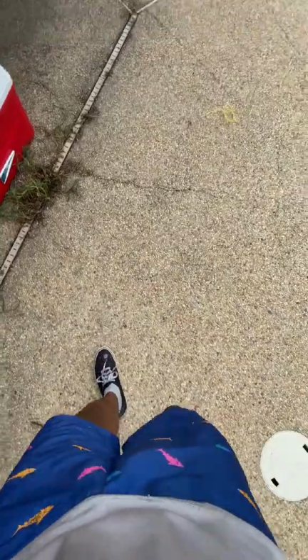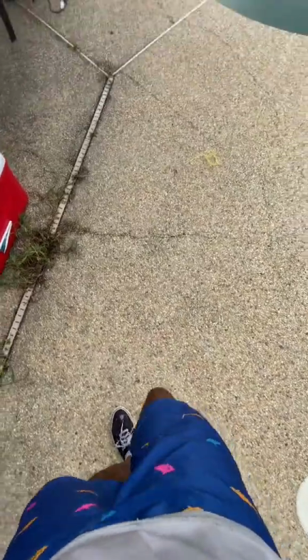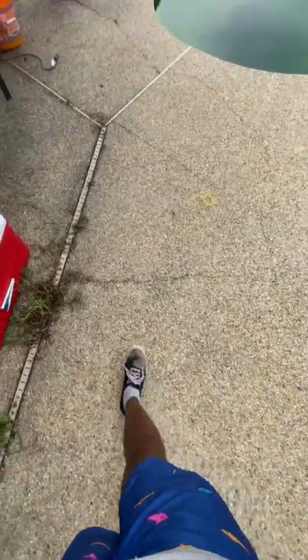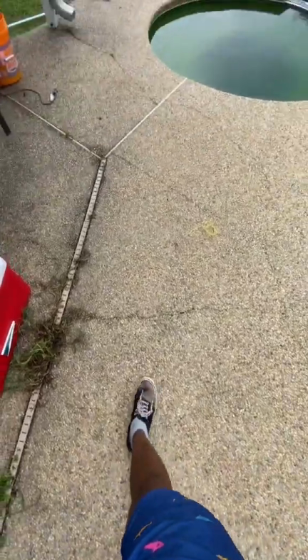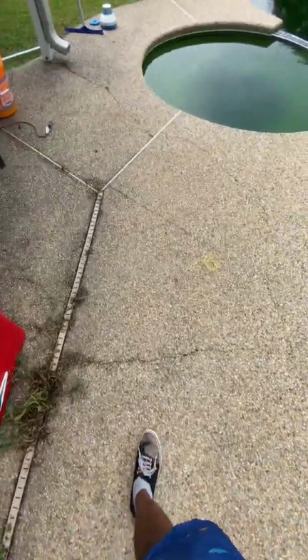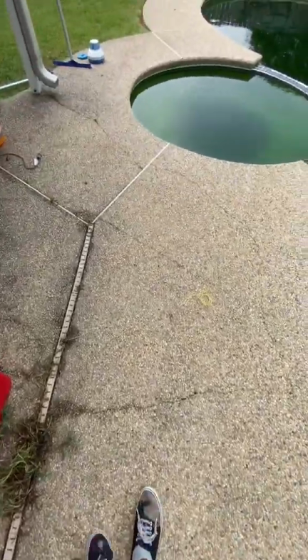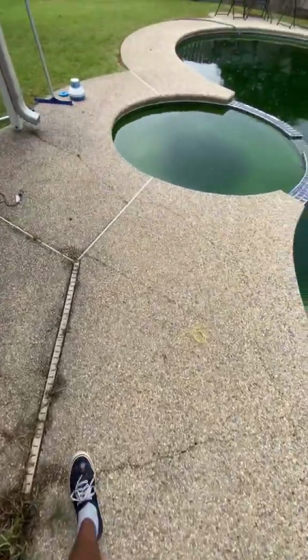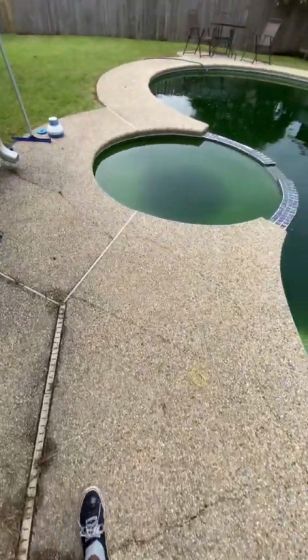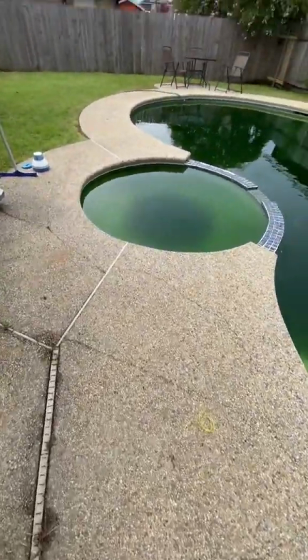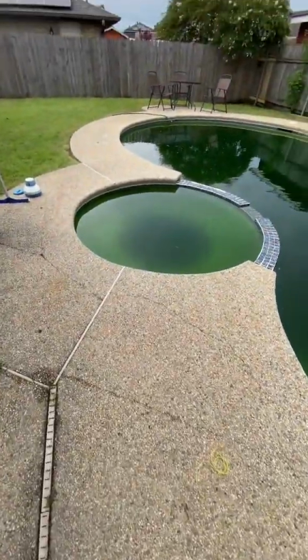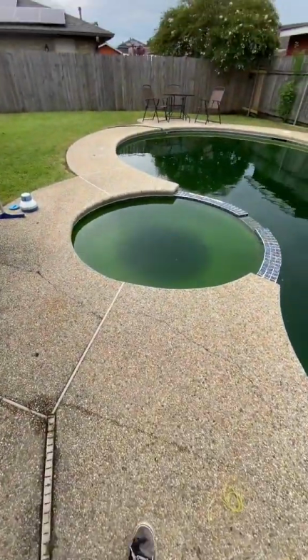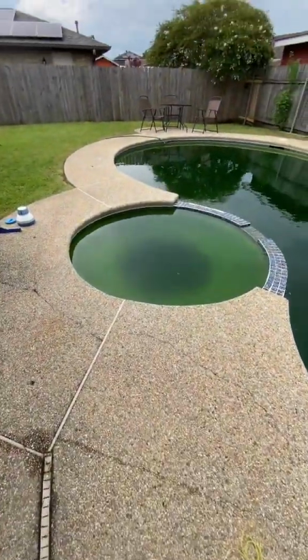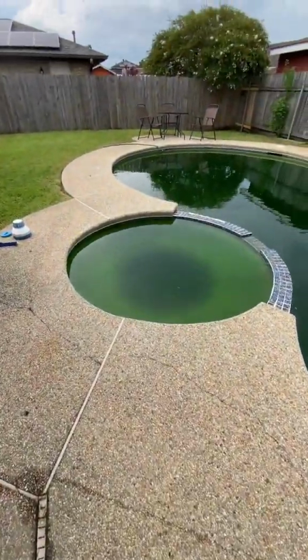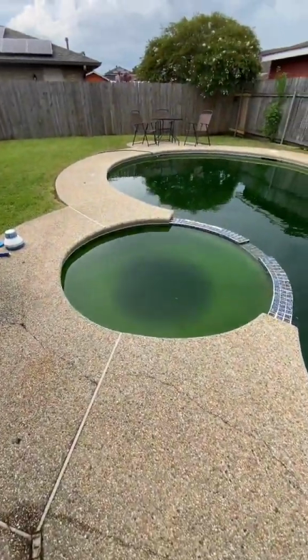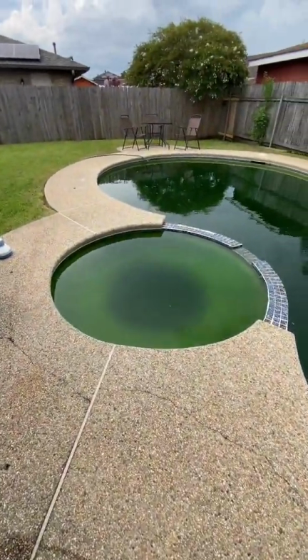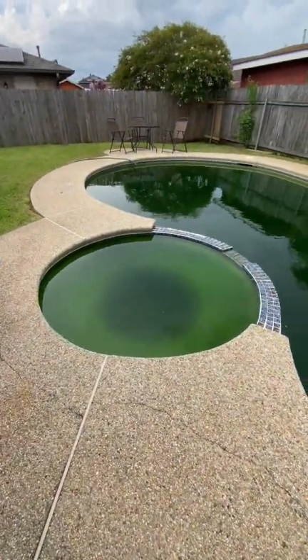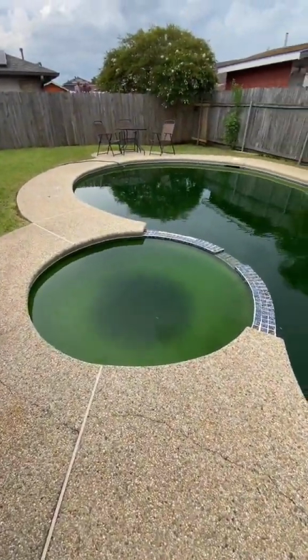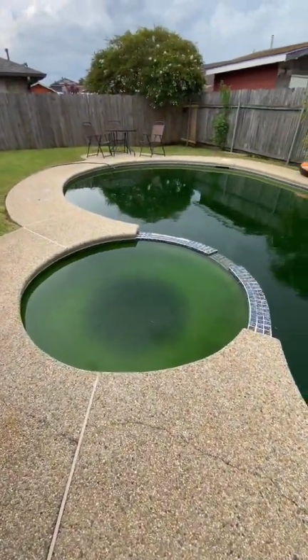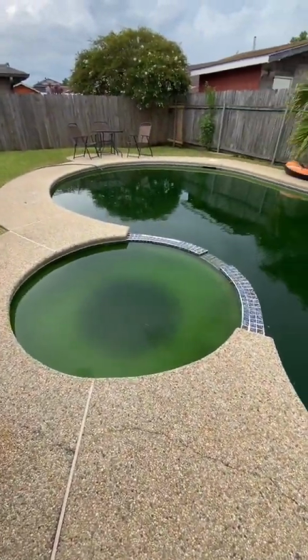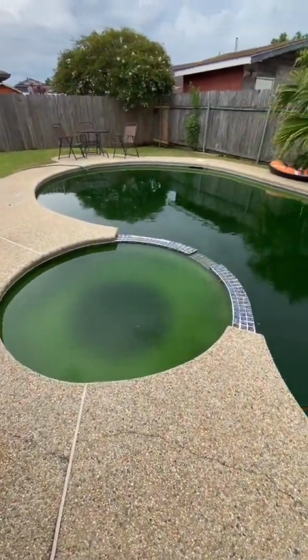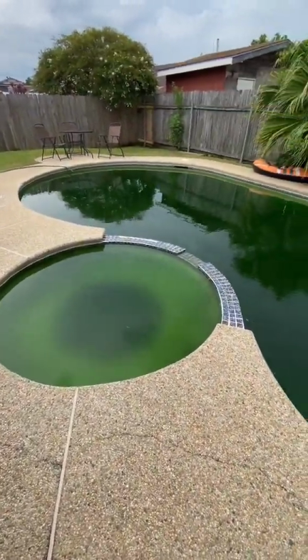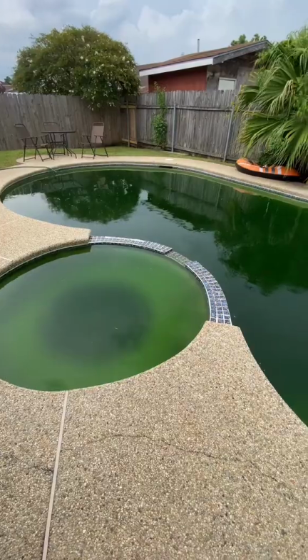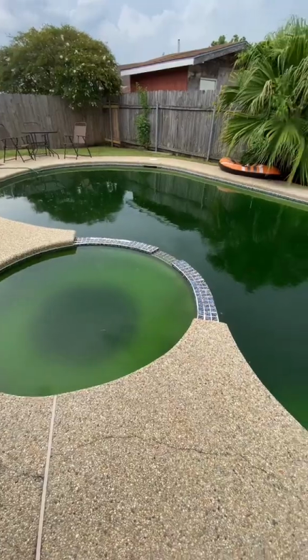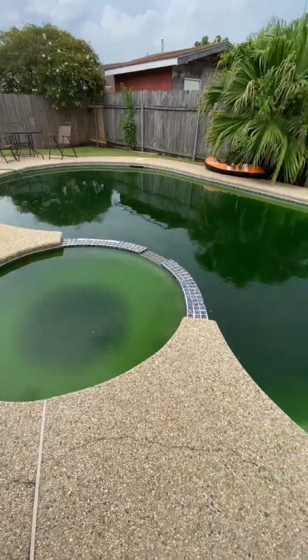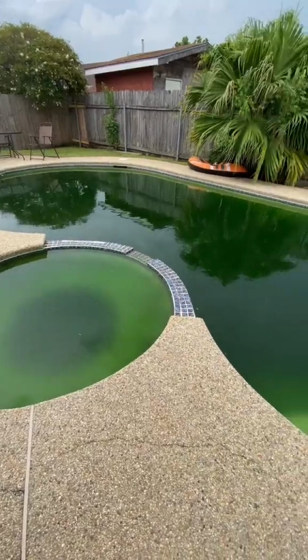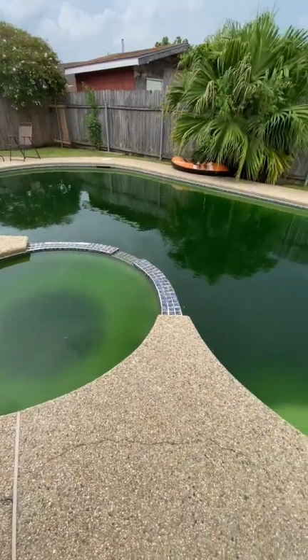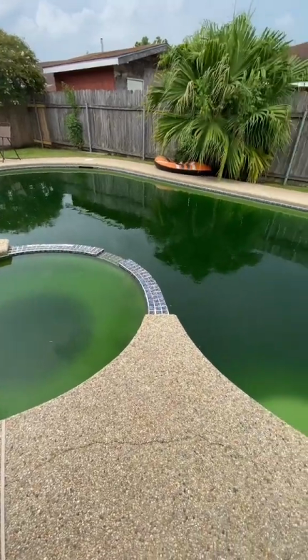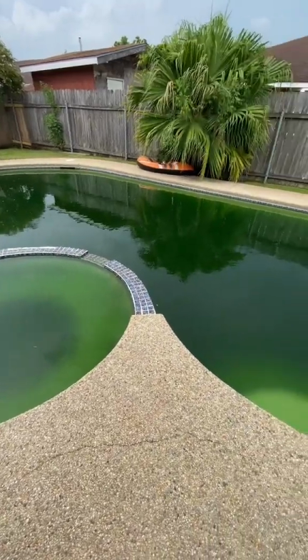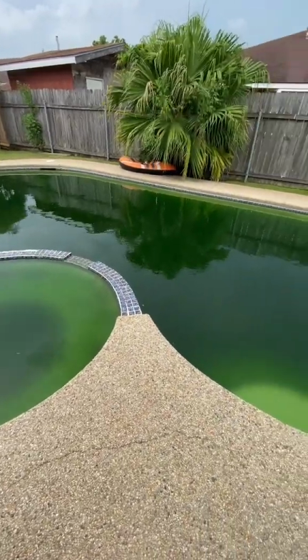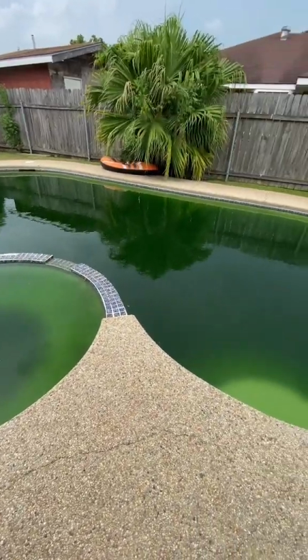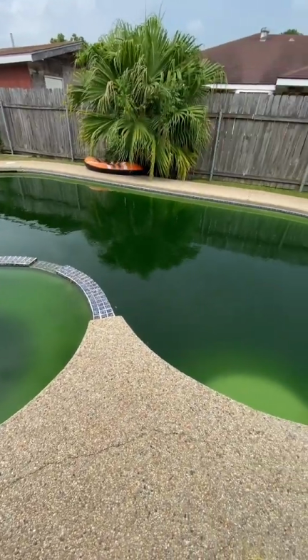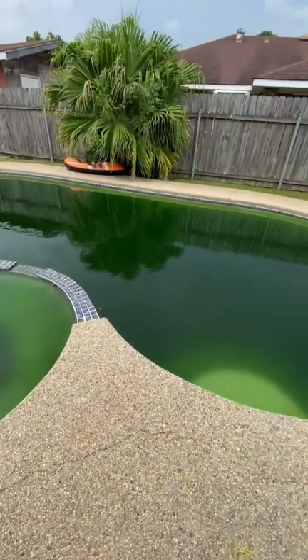And here we go. I get a call and they say, MJ, my pool got out of control and I need some help. Say less.